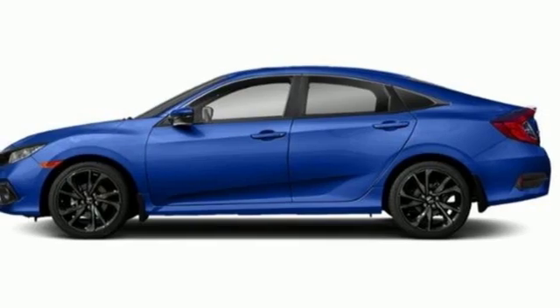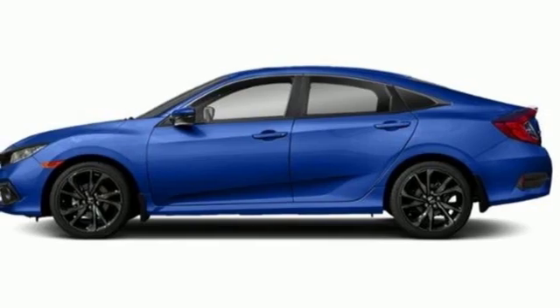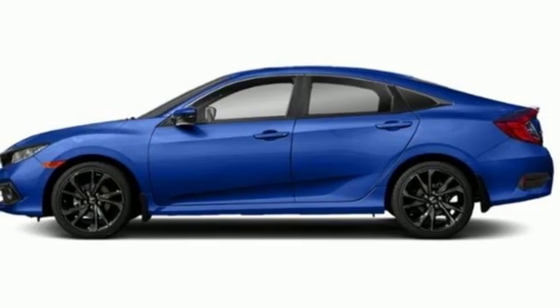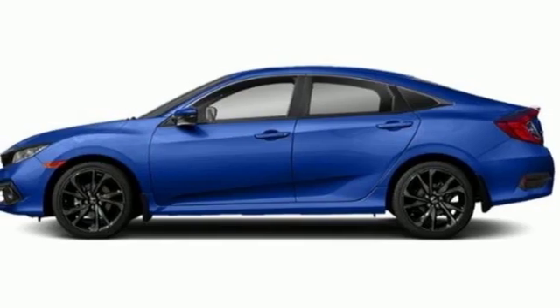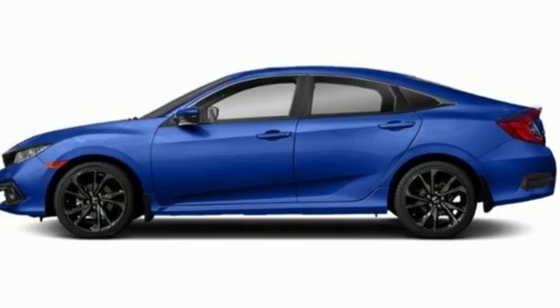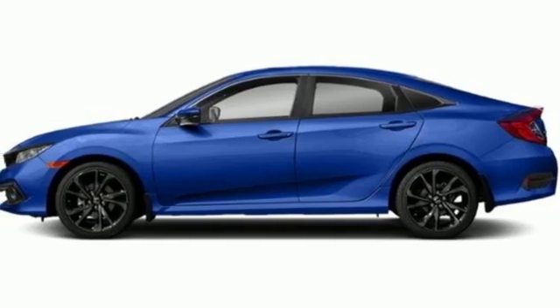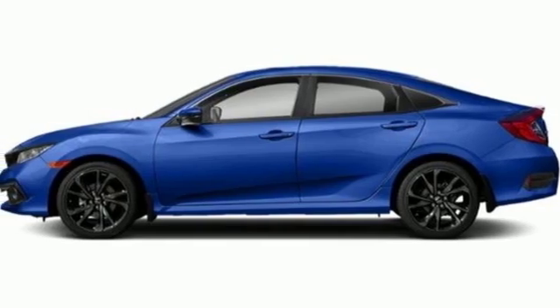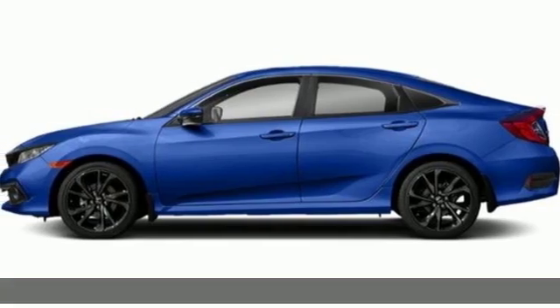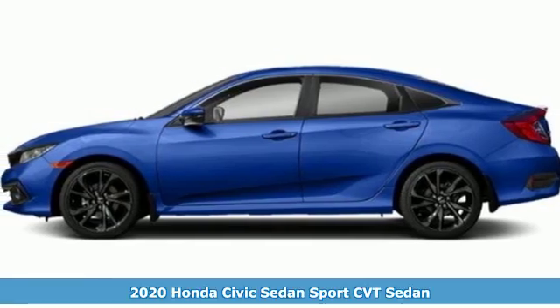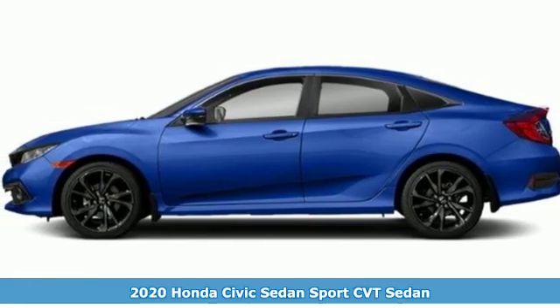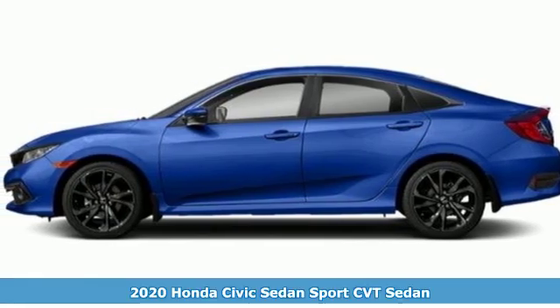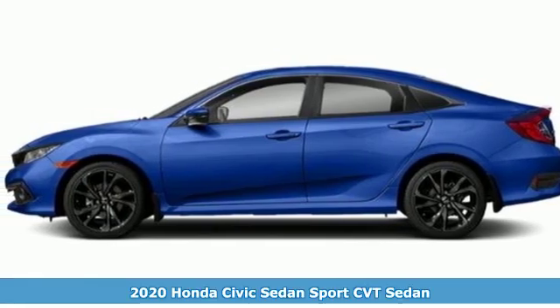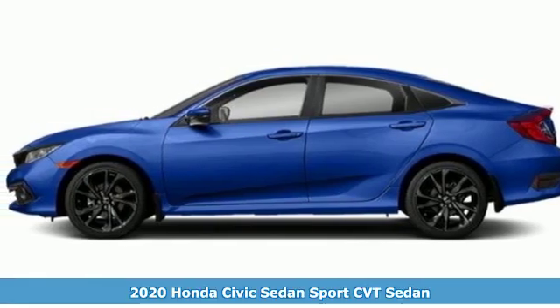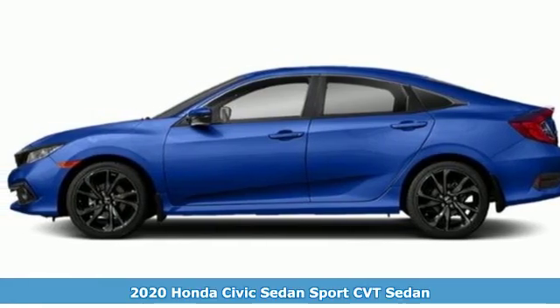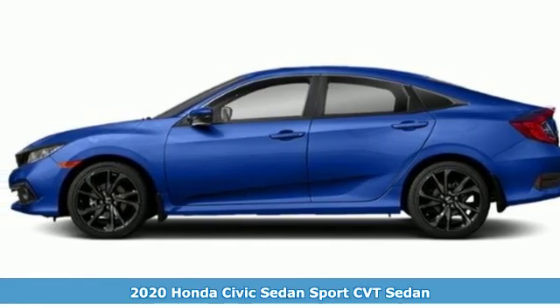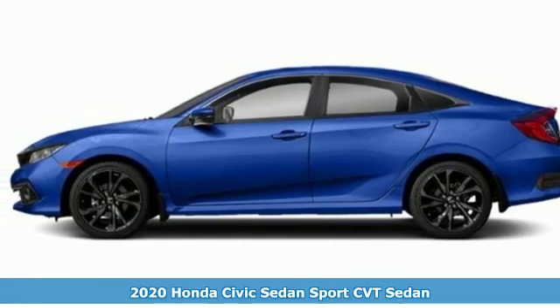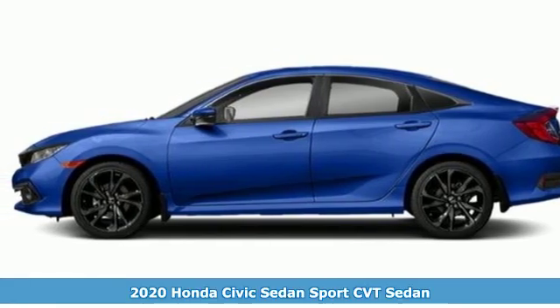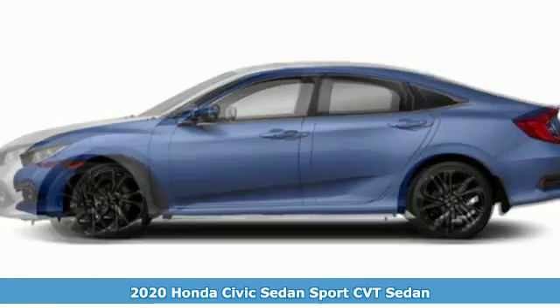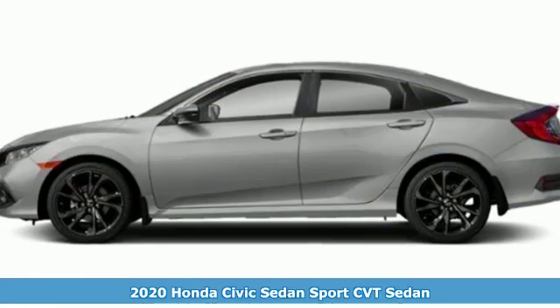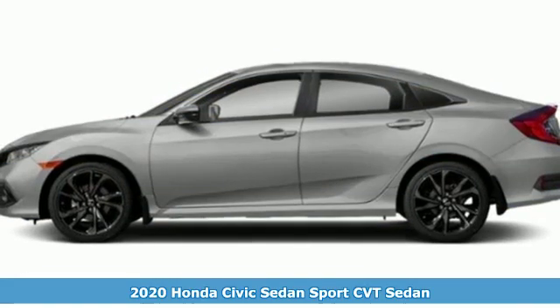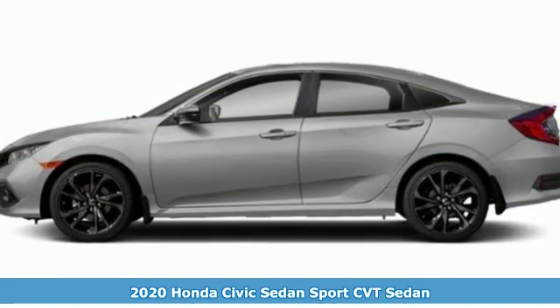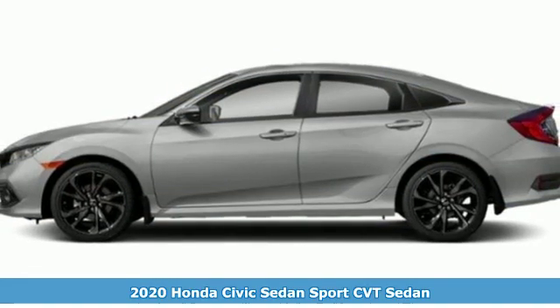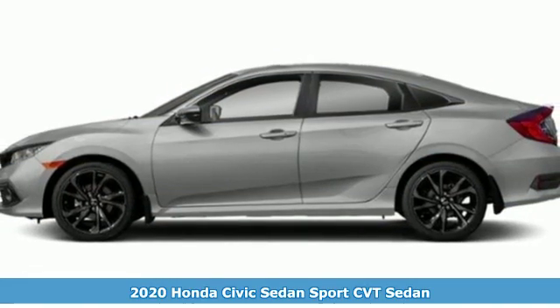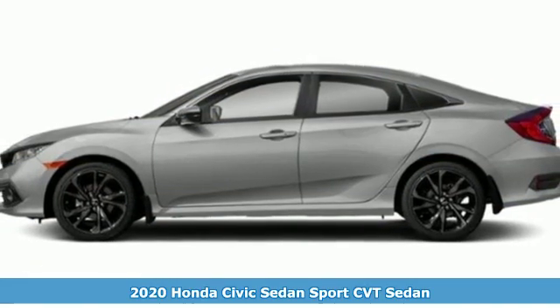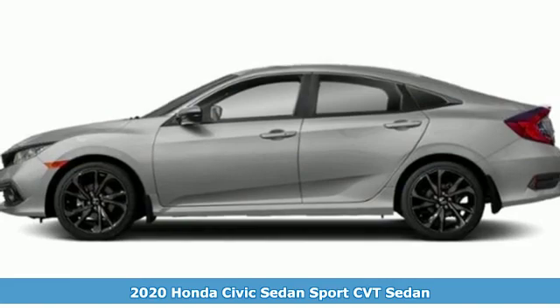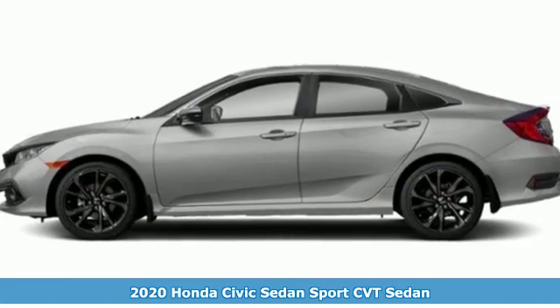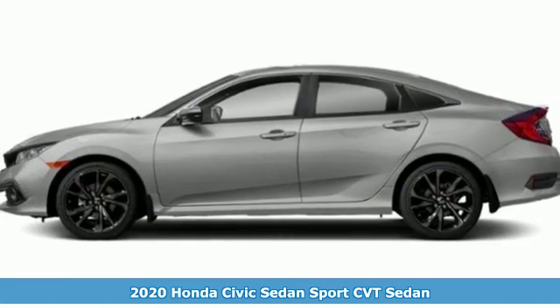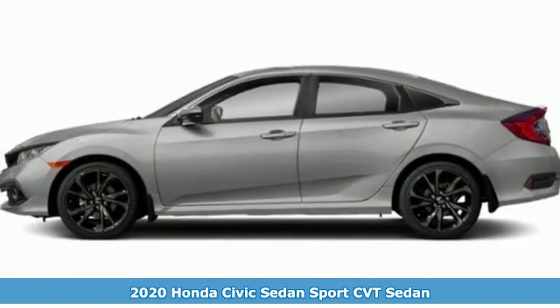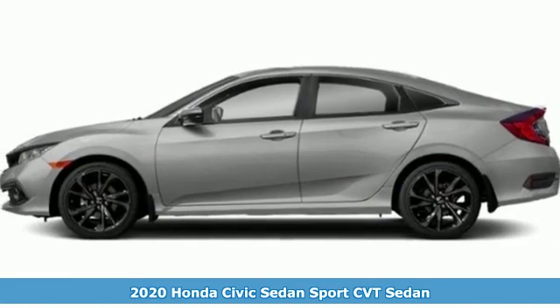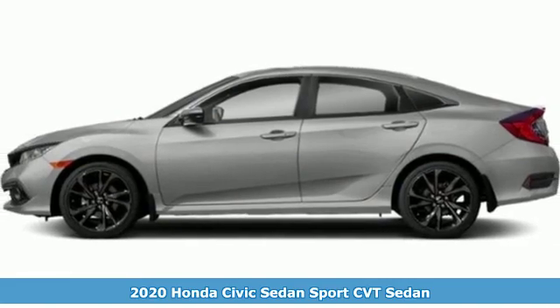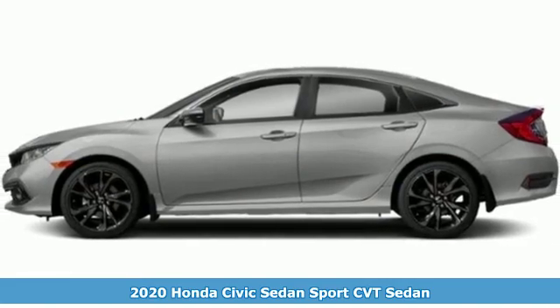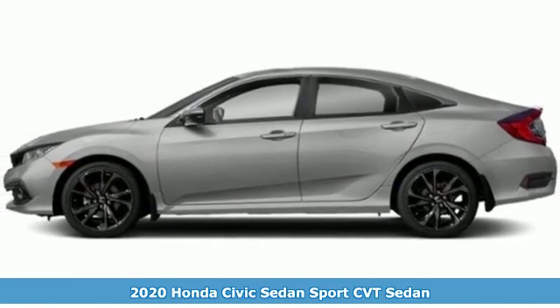Here's a new 2020 Honda Civic Sedan. Get more mileage out of every drive with this Civic.